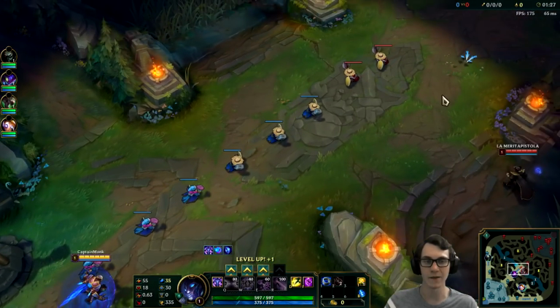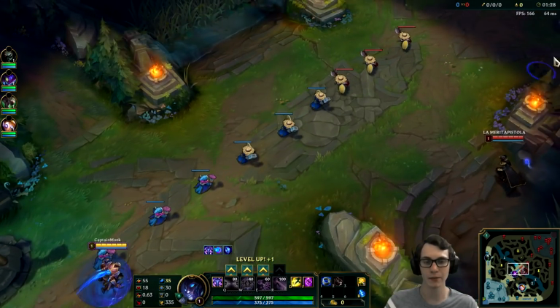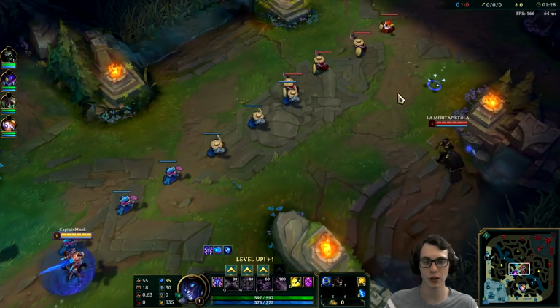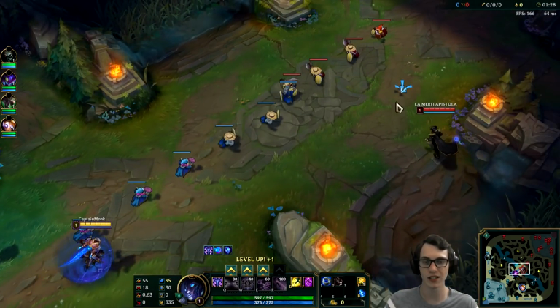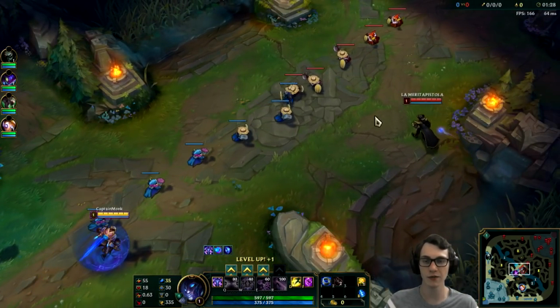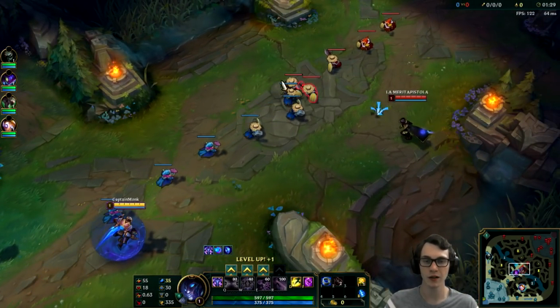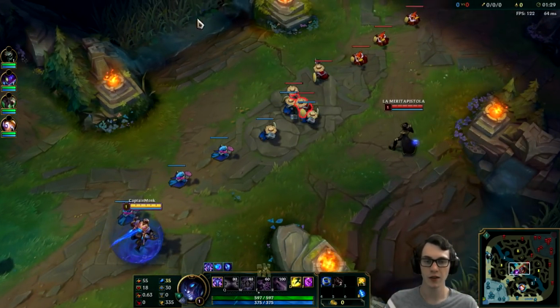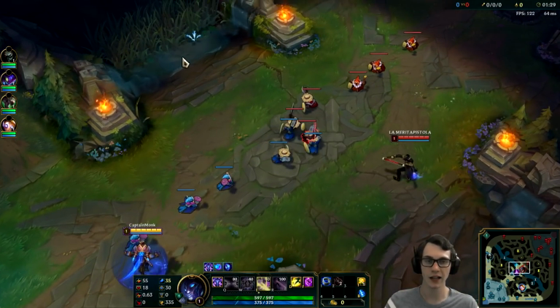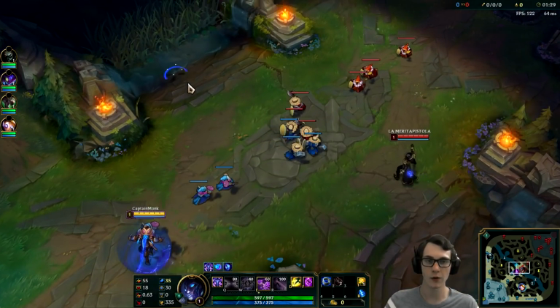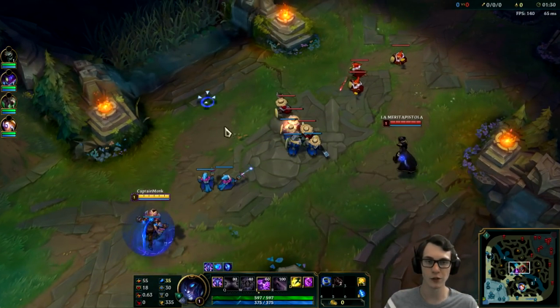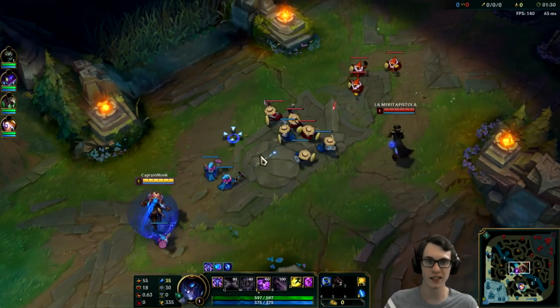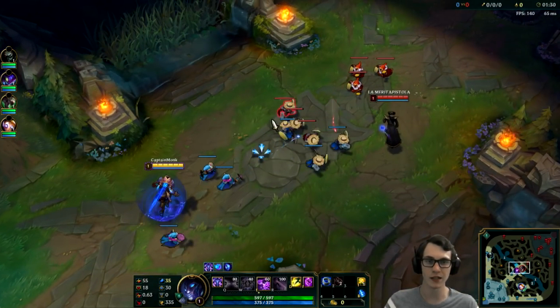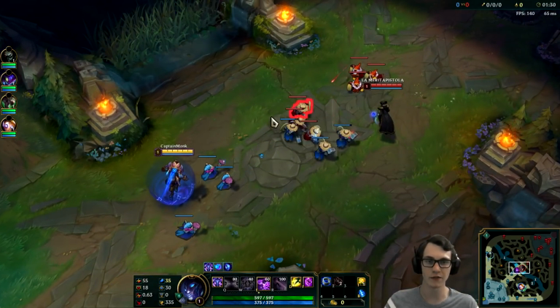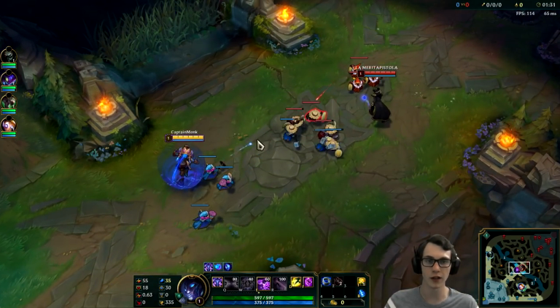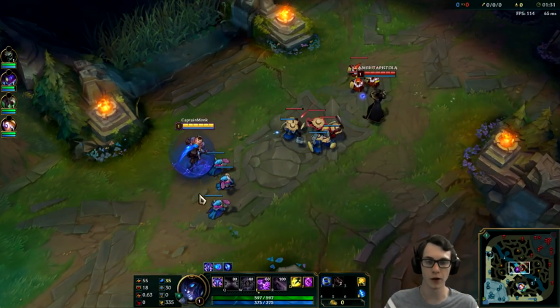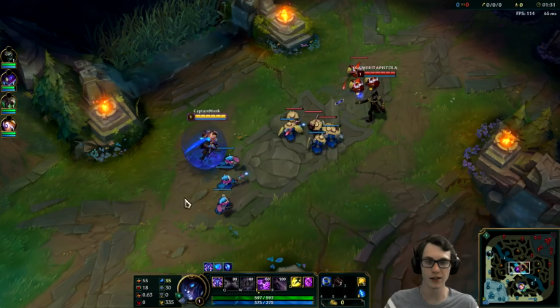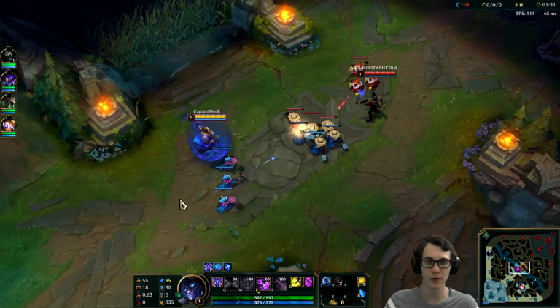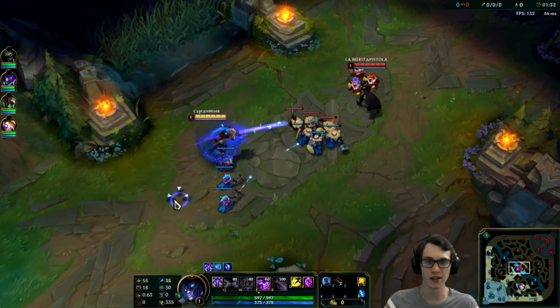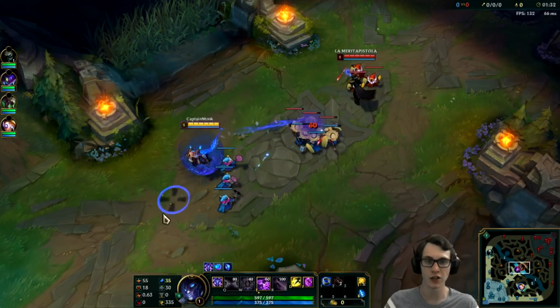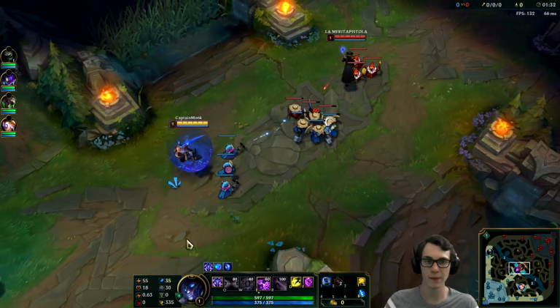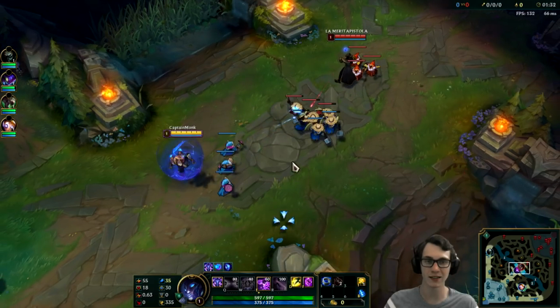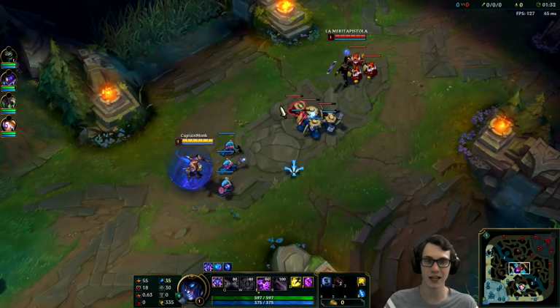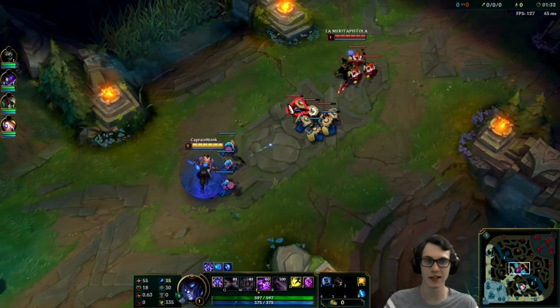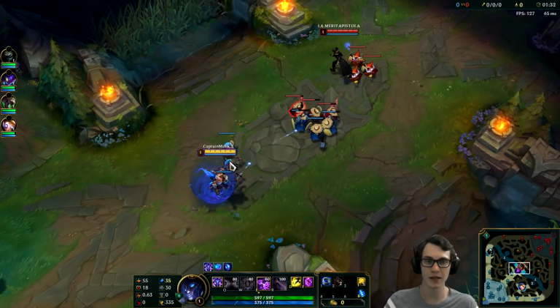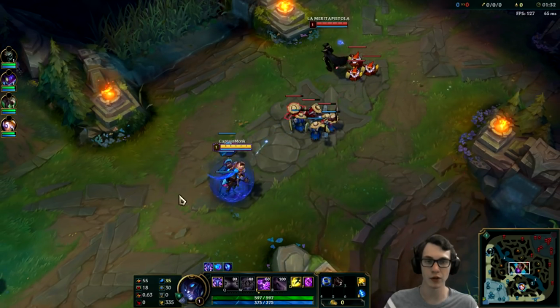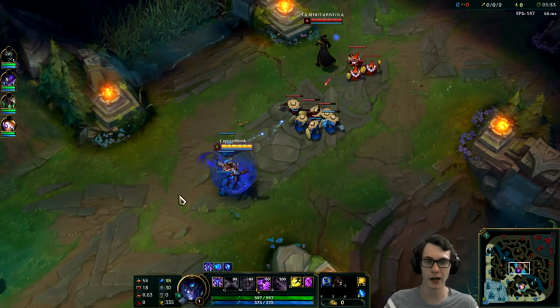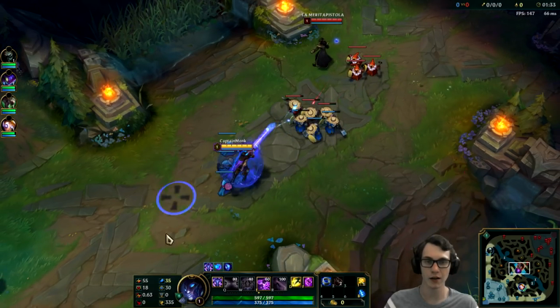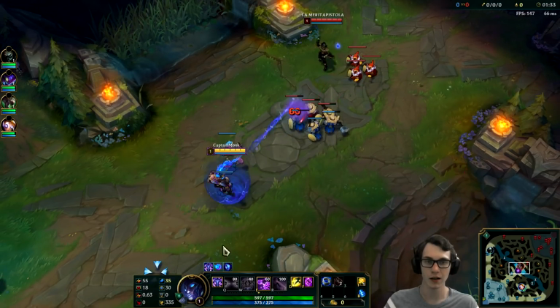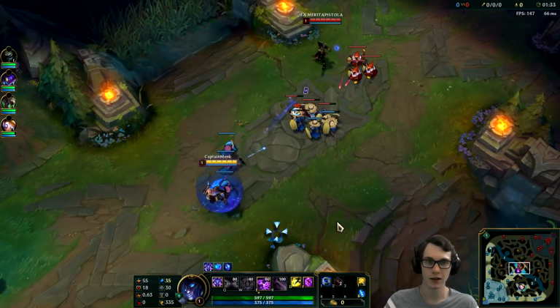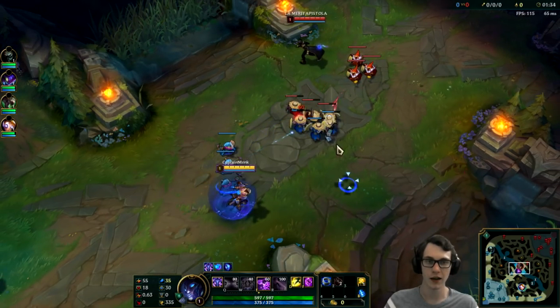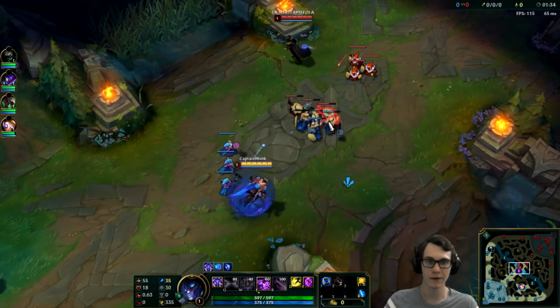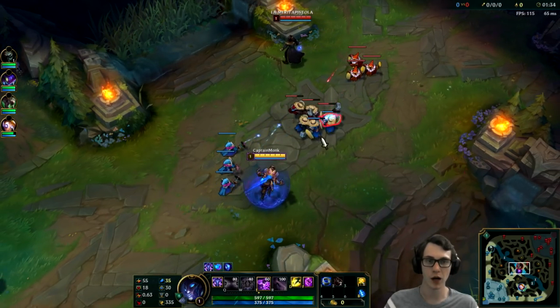If I can push out TF, then I can always use my TP to follow him. Whereas if I'm using it just to get back to lane because I'm being pushed out, then I'm going to have a problem.